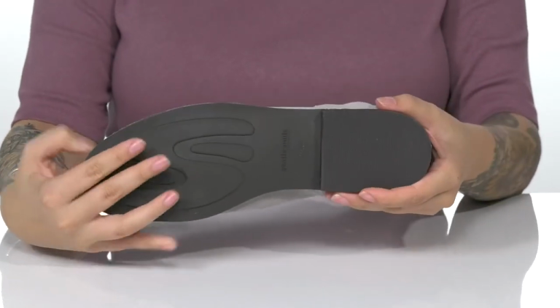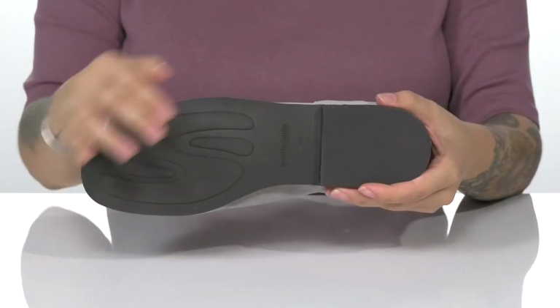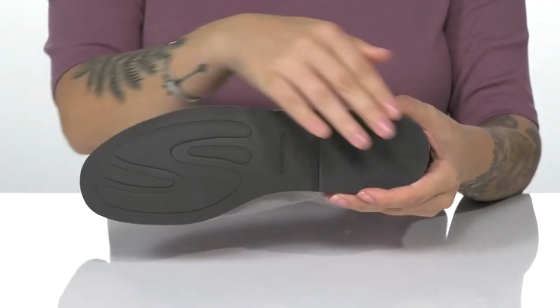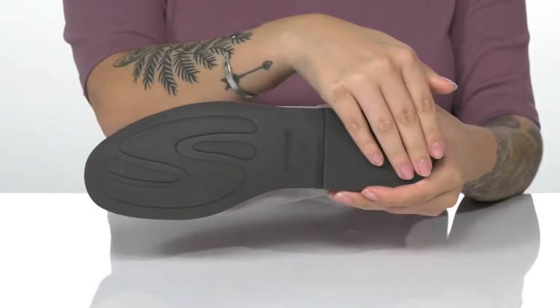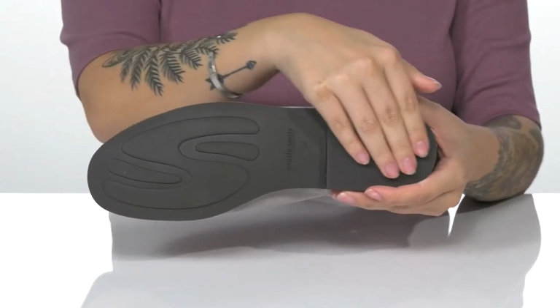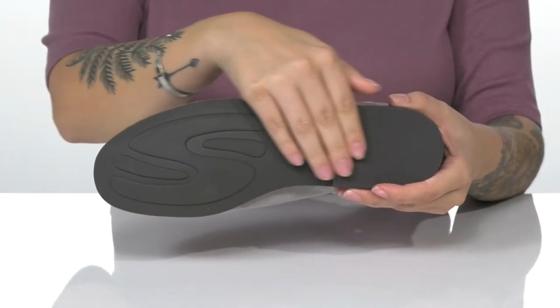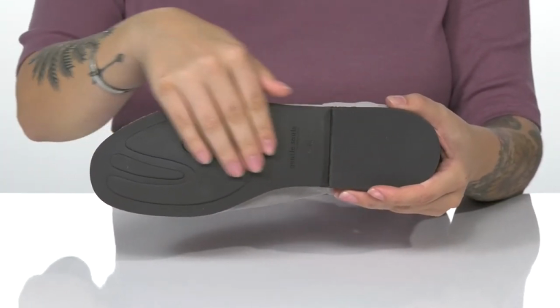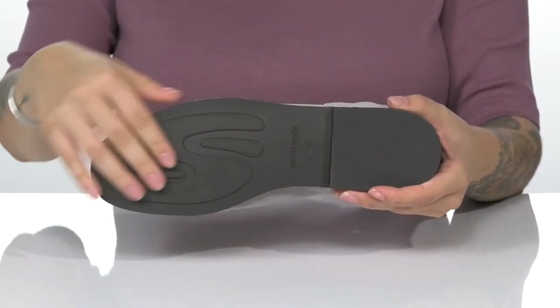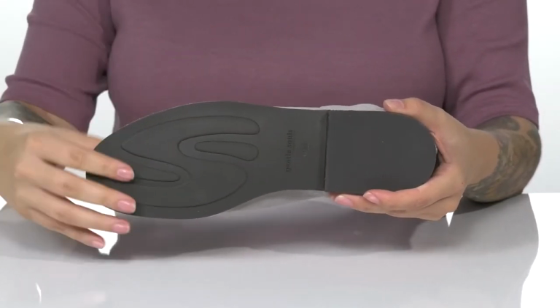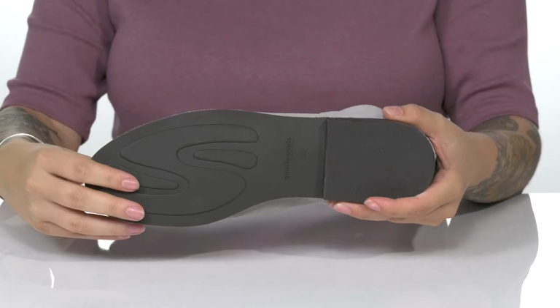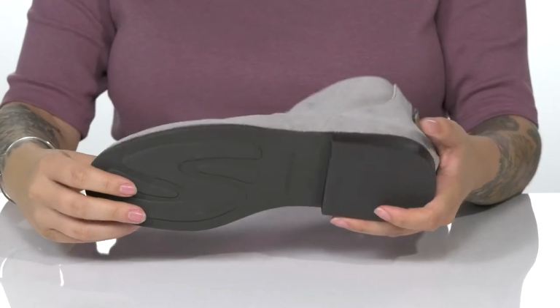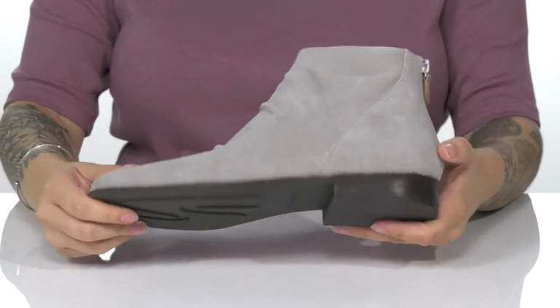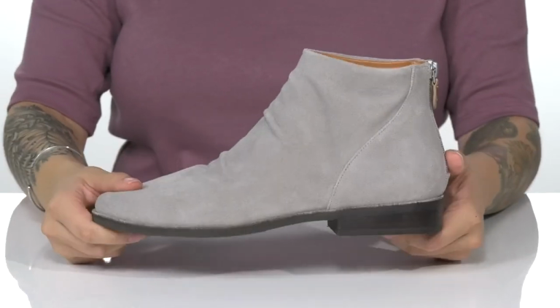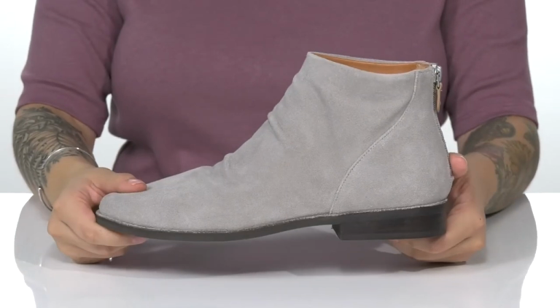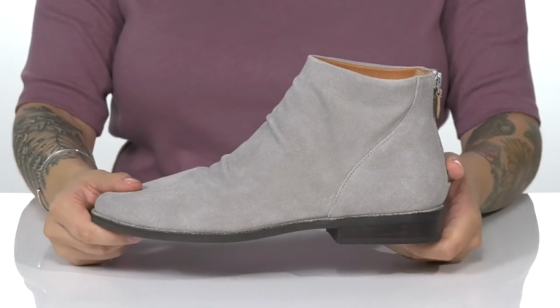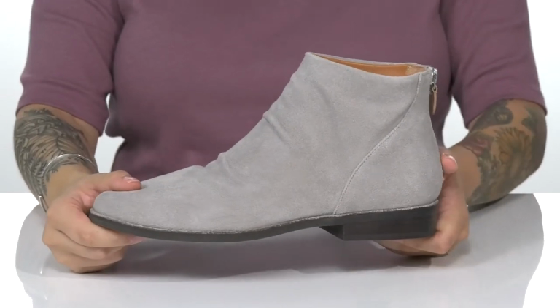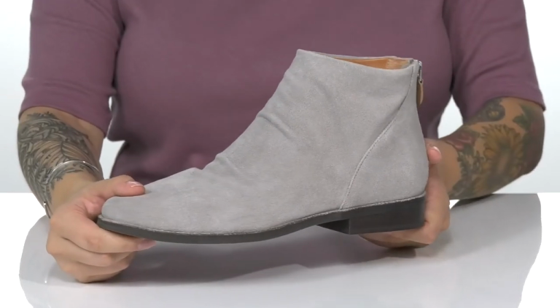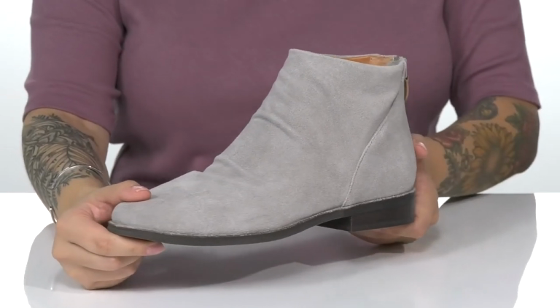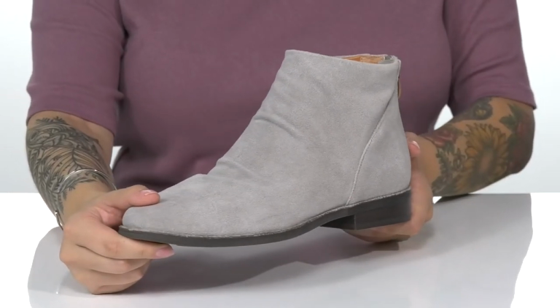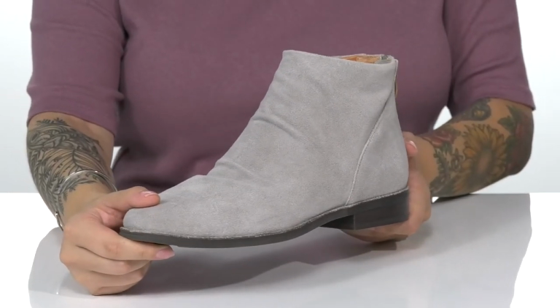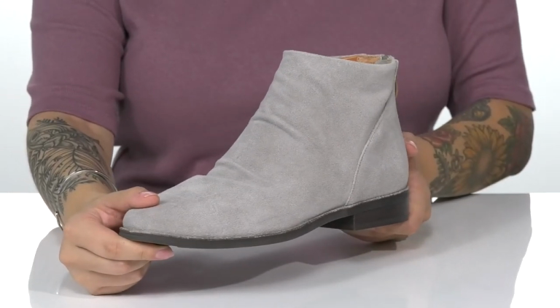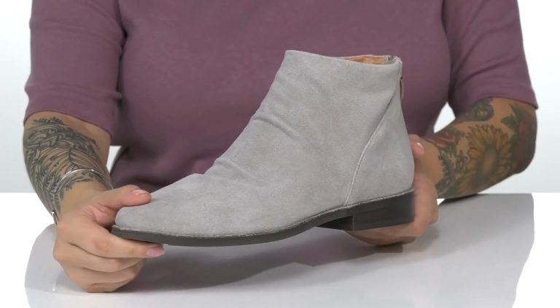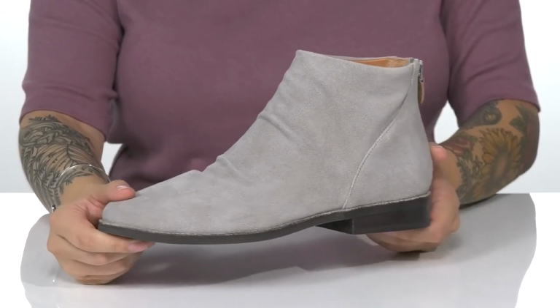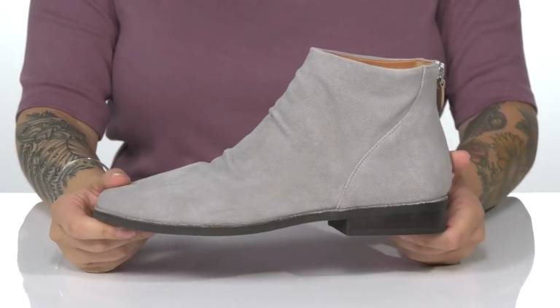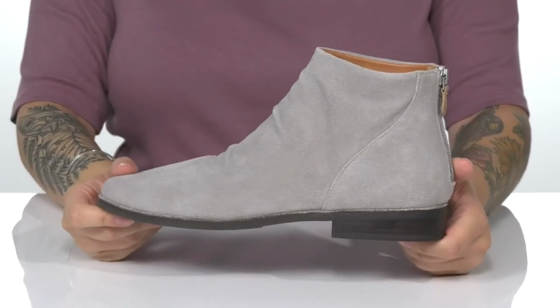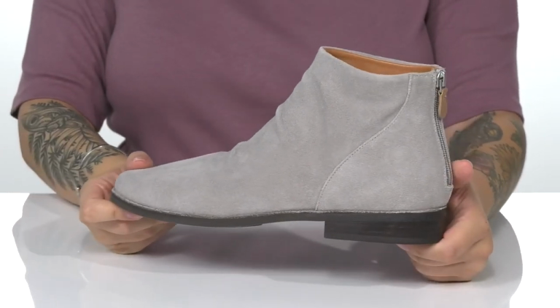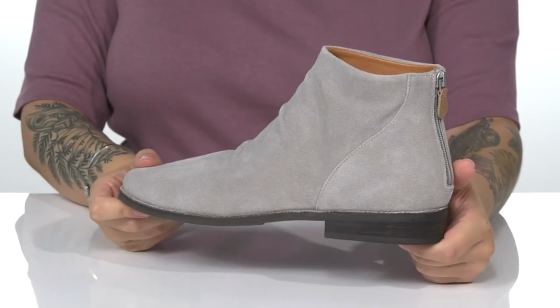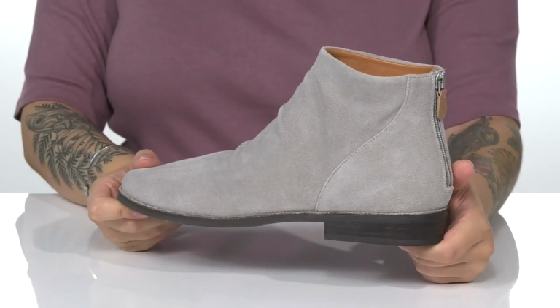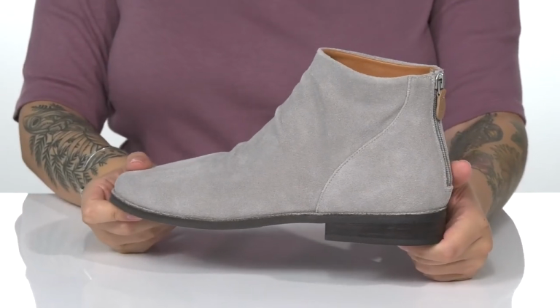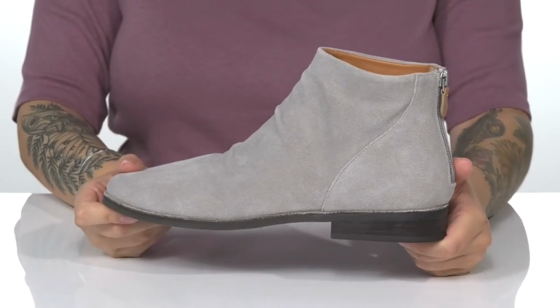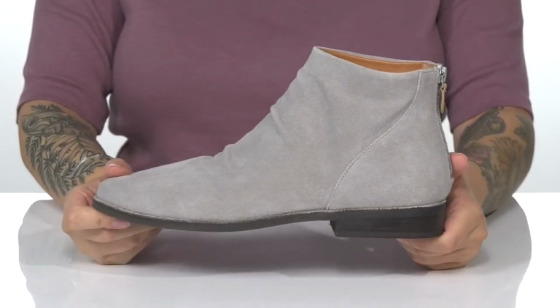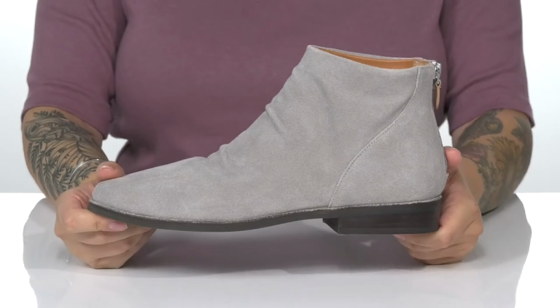Underneath, there is a lightly textured synthetic outsole for traction. And I absolutely love these and think they would pair very well with some leggings.